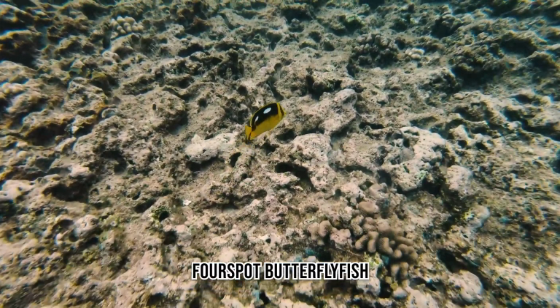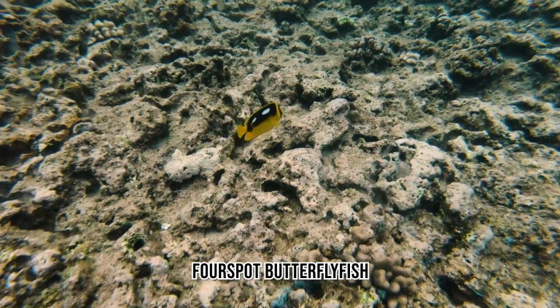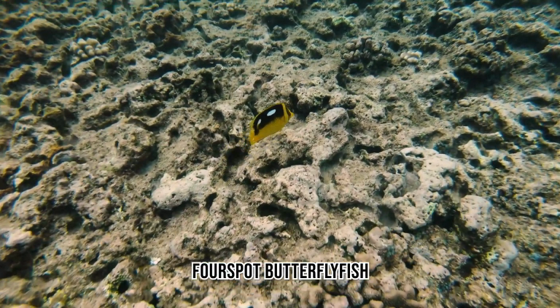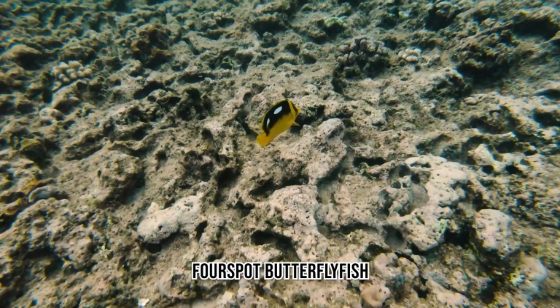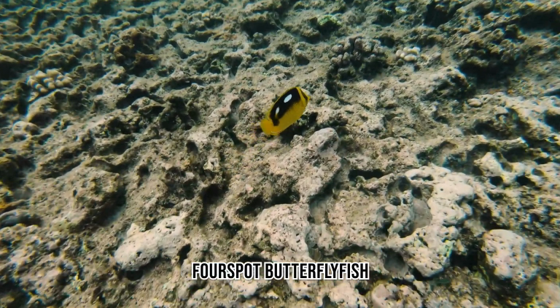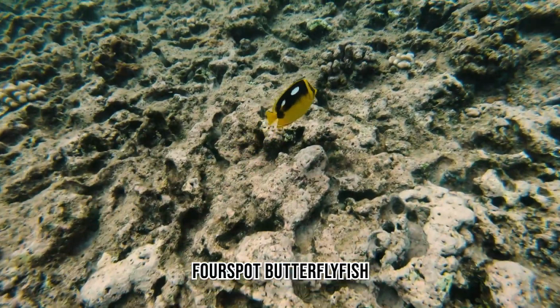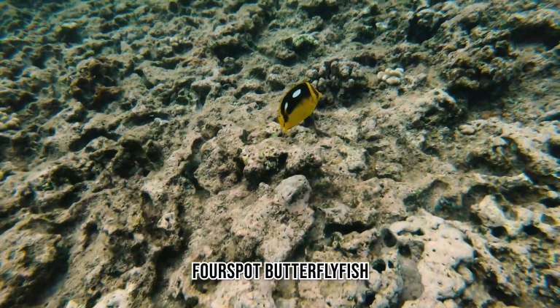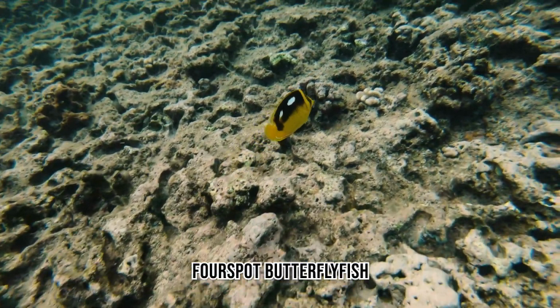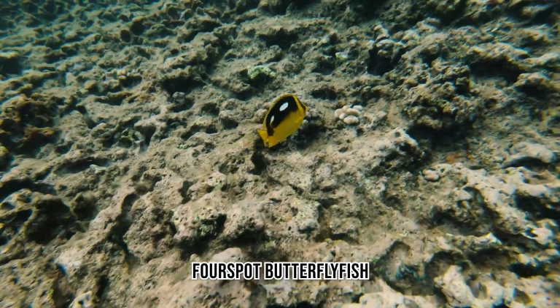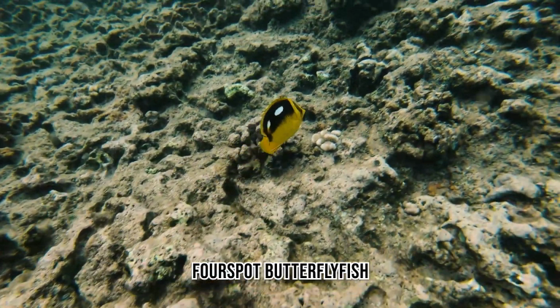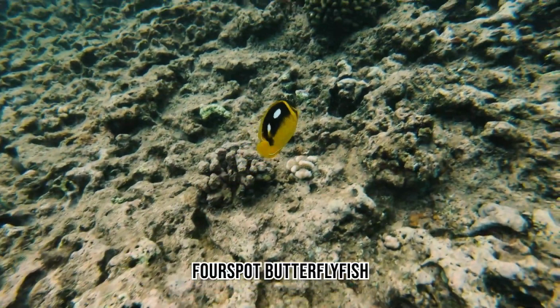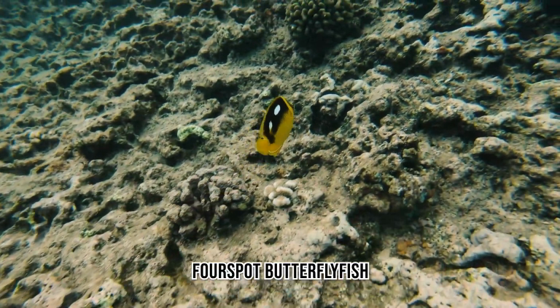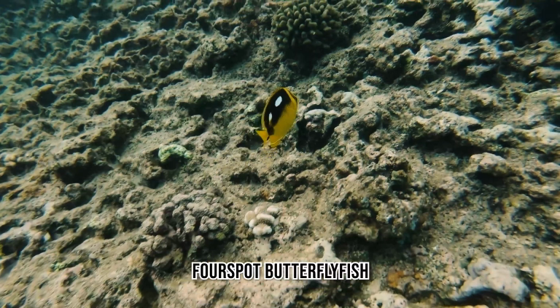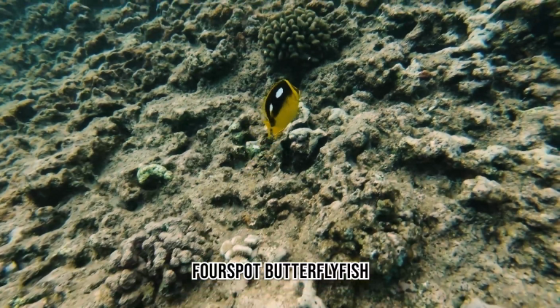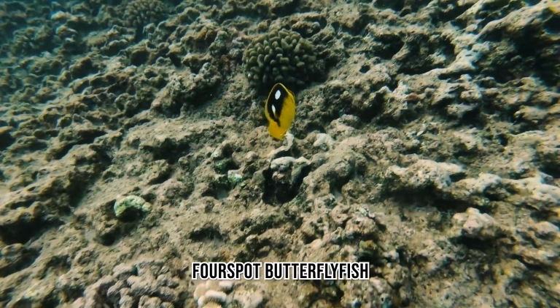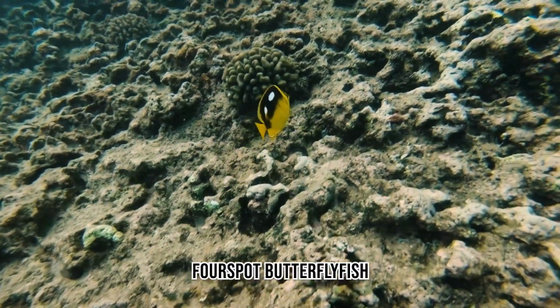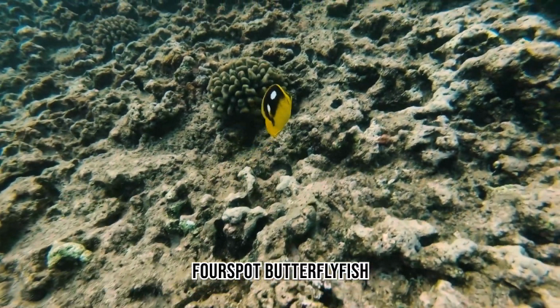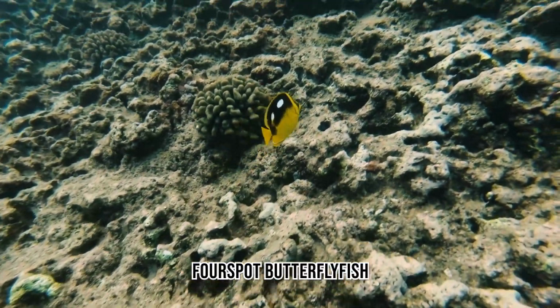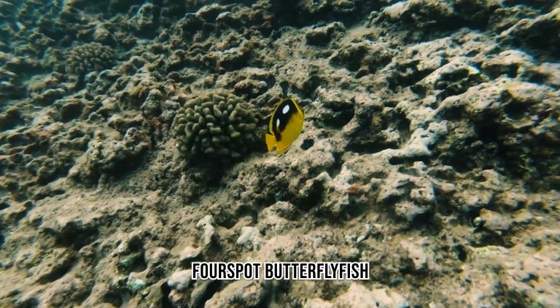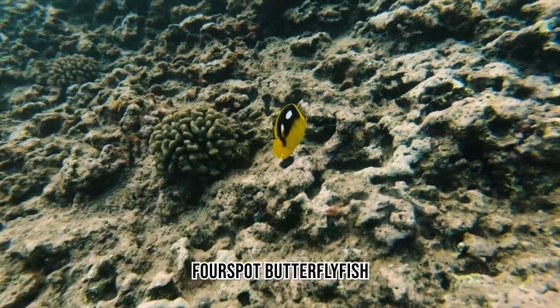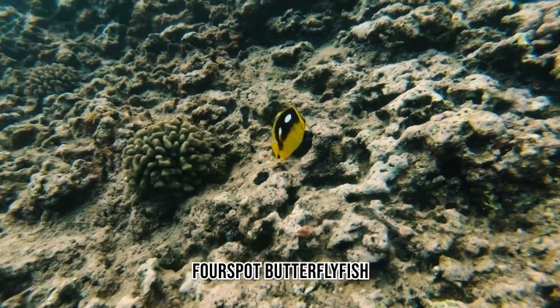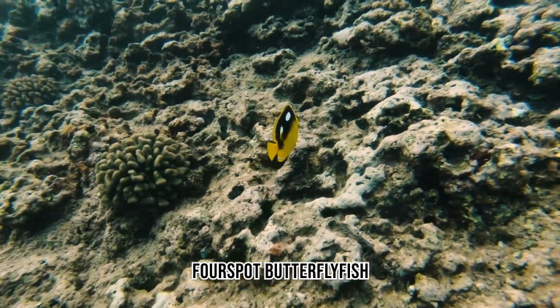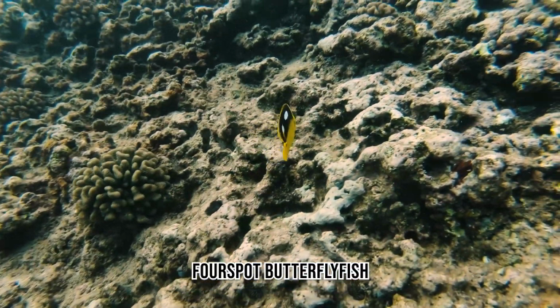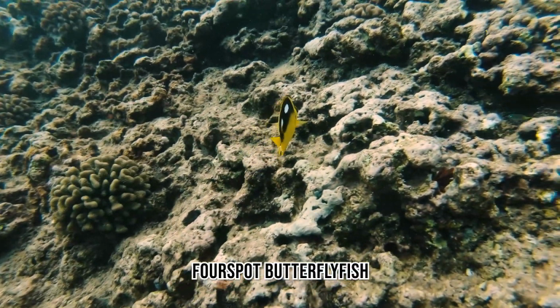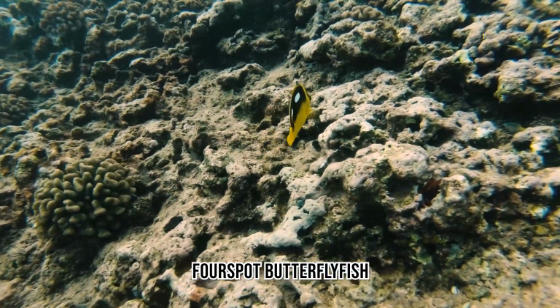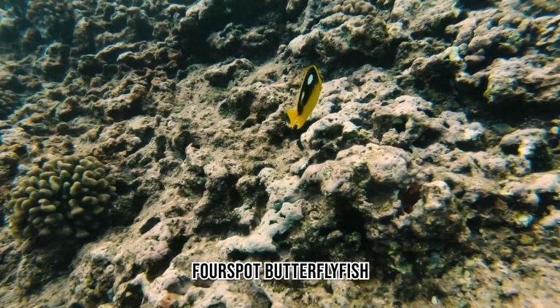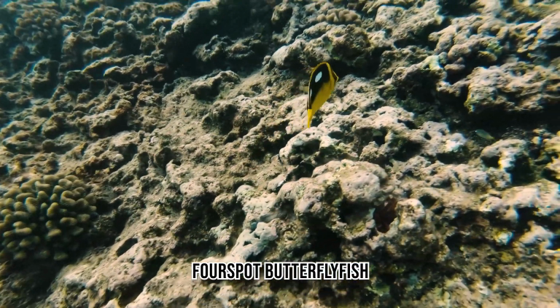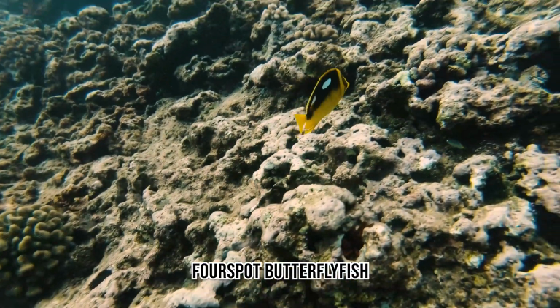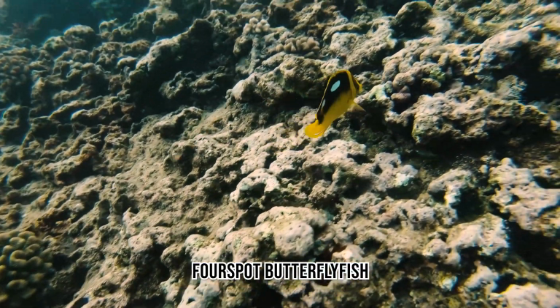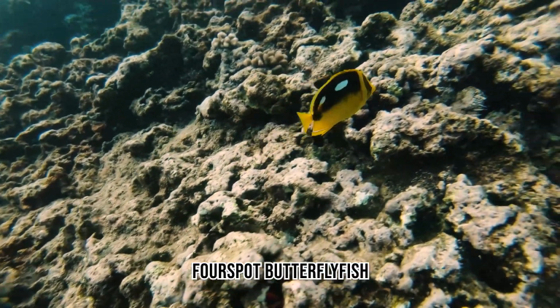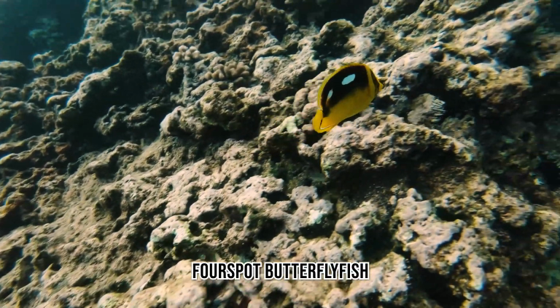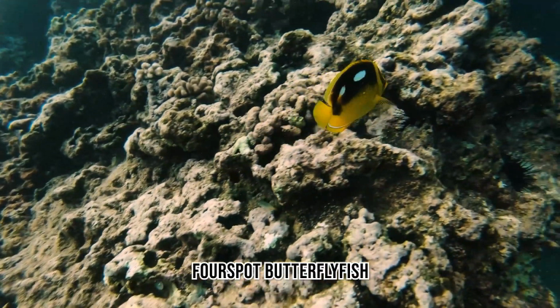The Four-Spot Butterflyfish is relatively common in Hawaiian waters. It feeds on hard coral, so this is the perfect habitat for it.